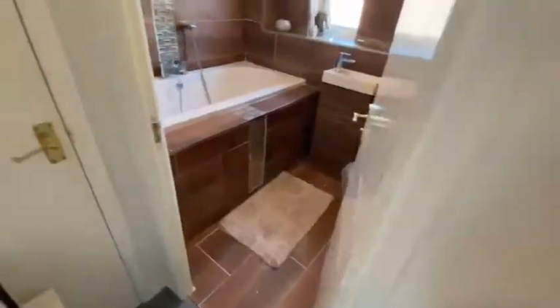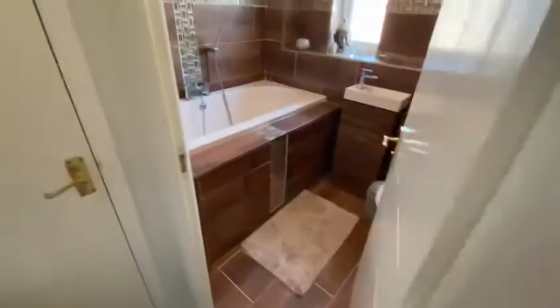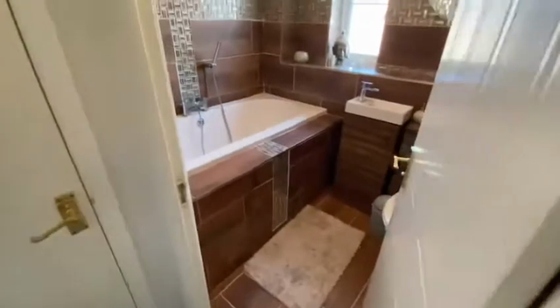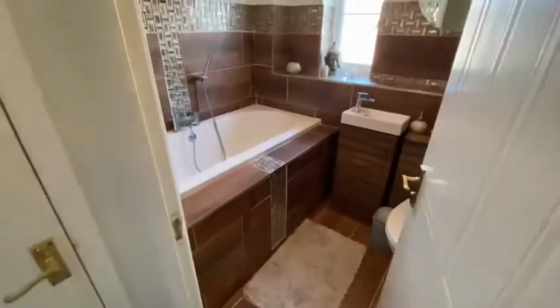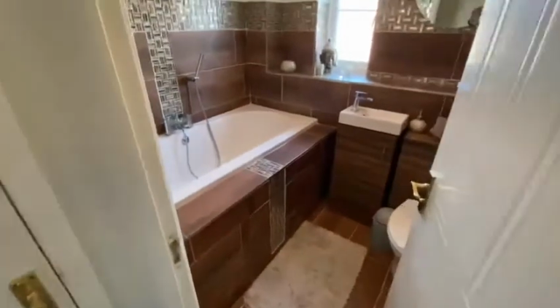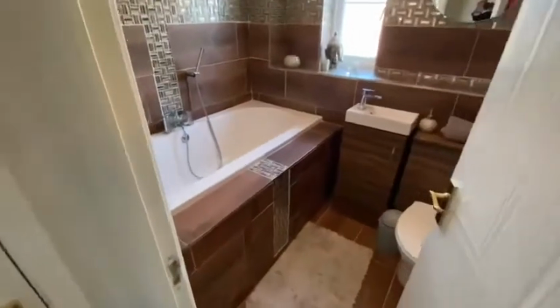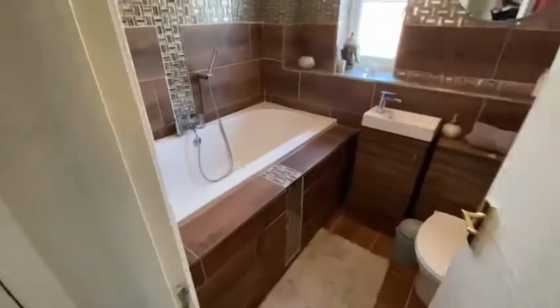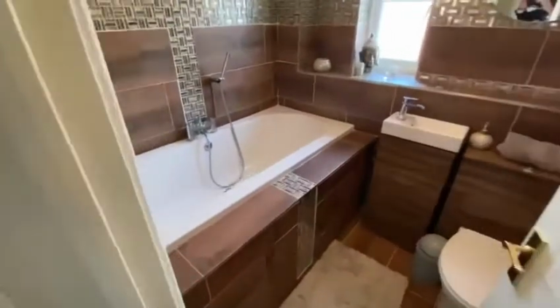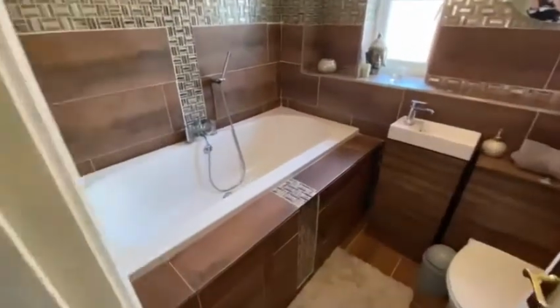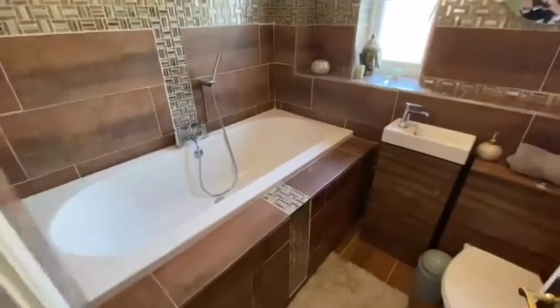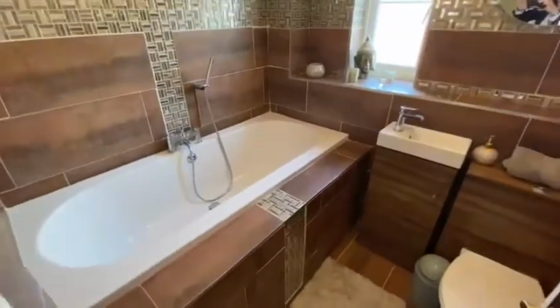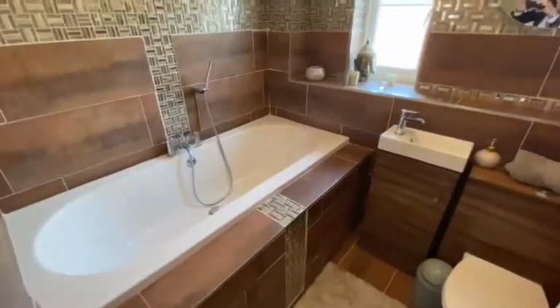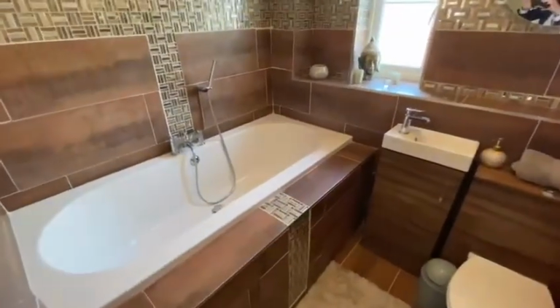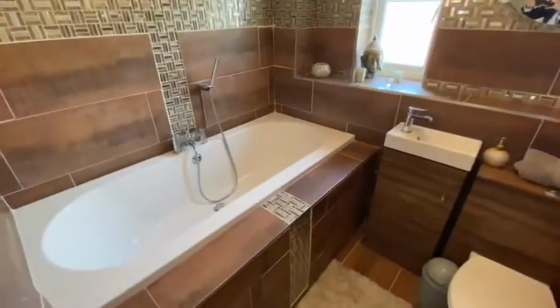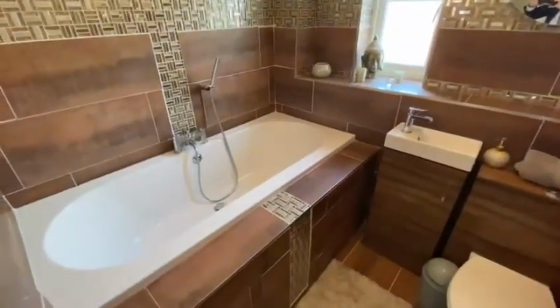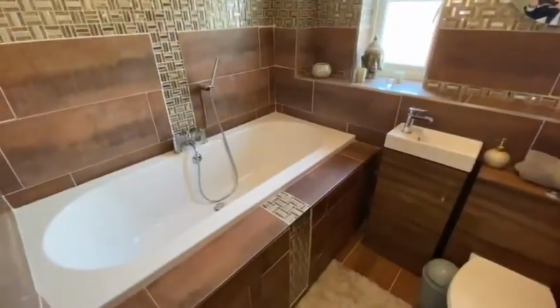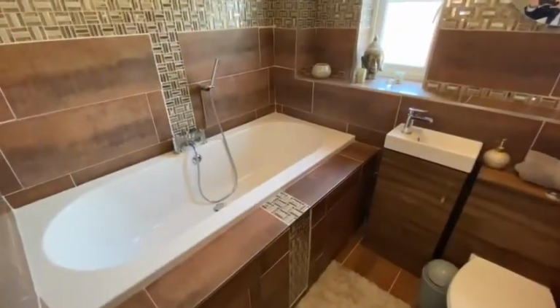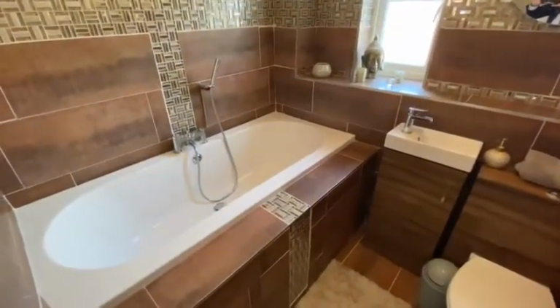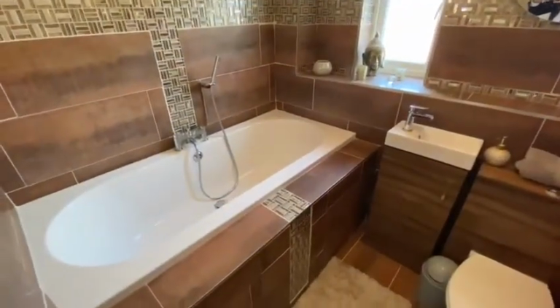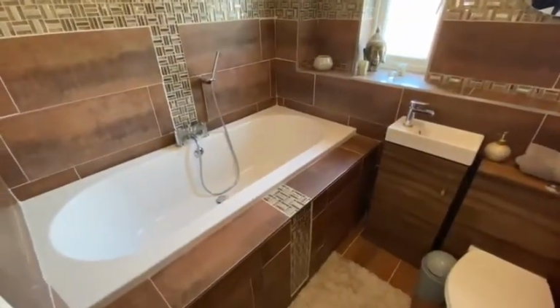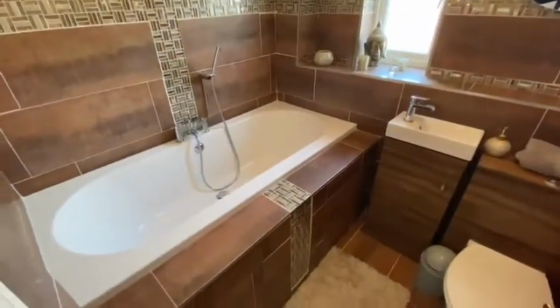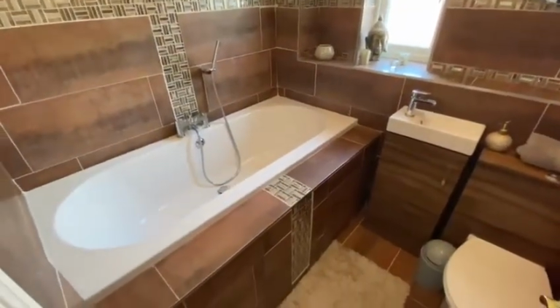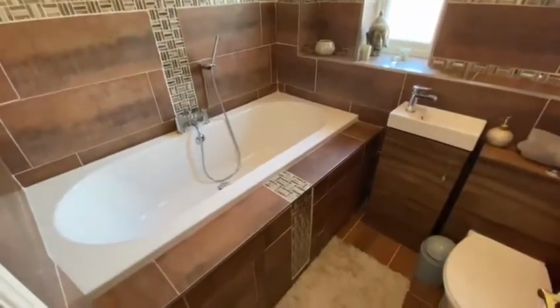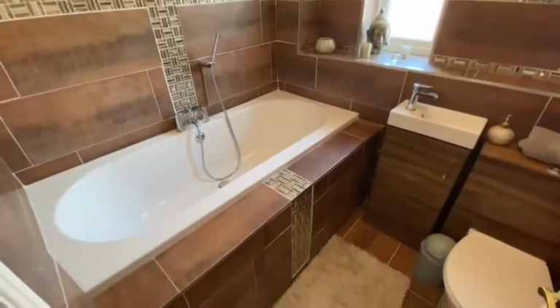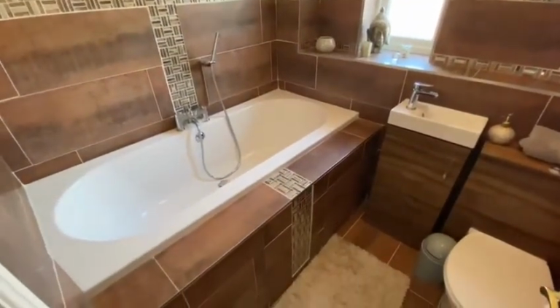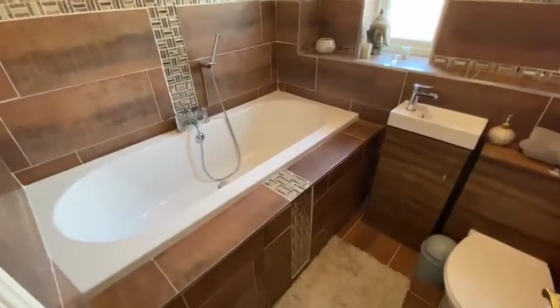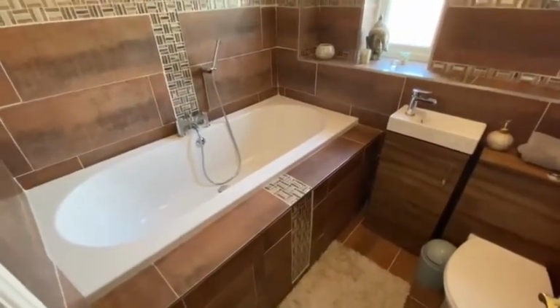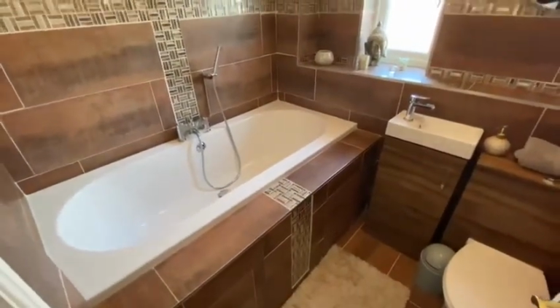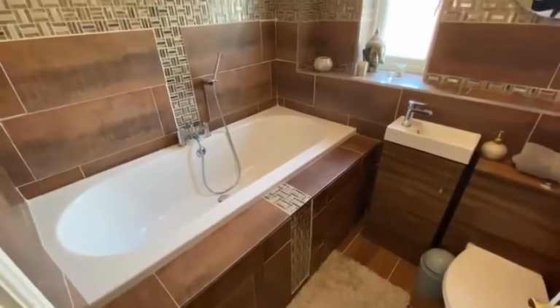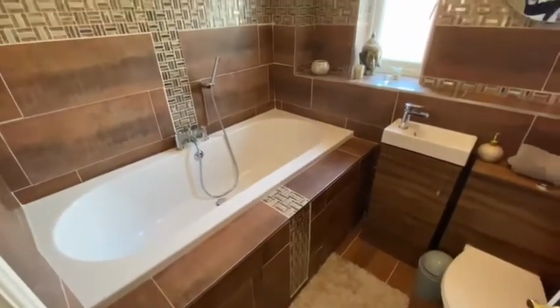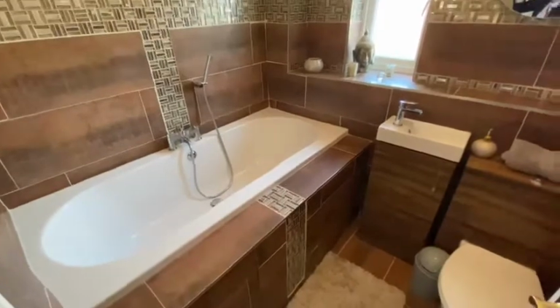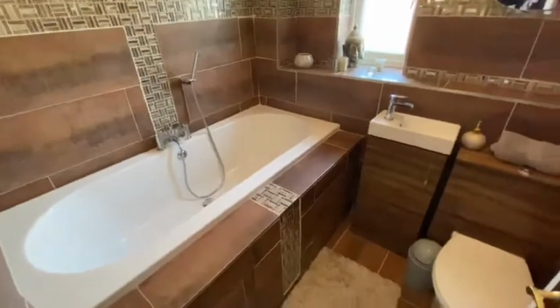The family bathroom has been nicely tiled with a nice sized bath.